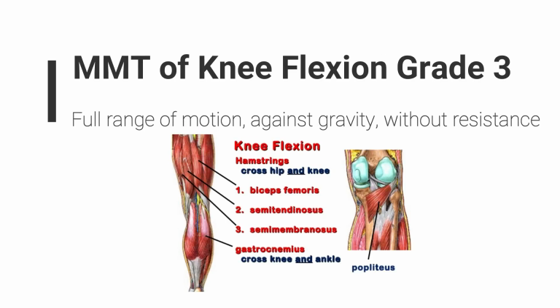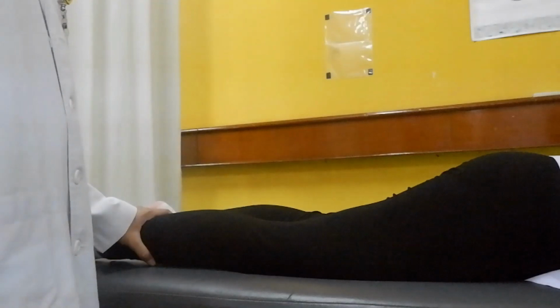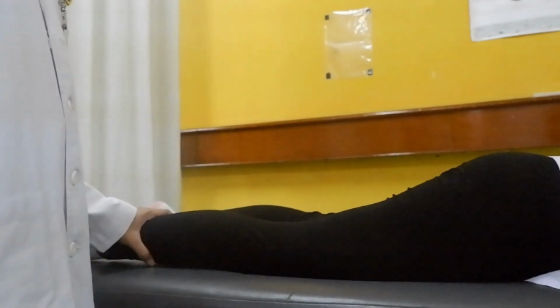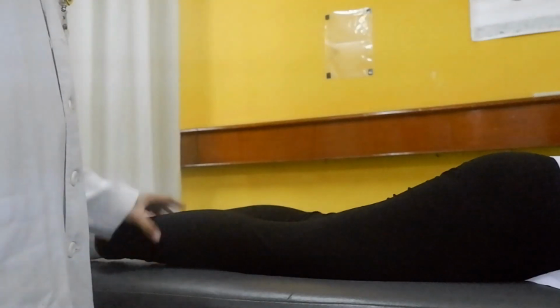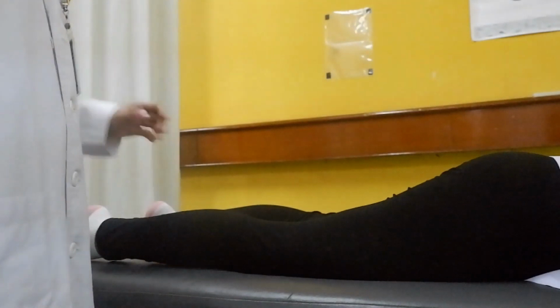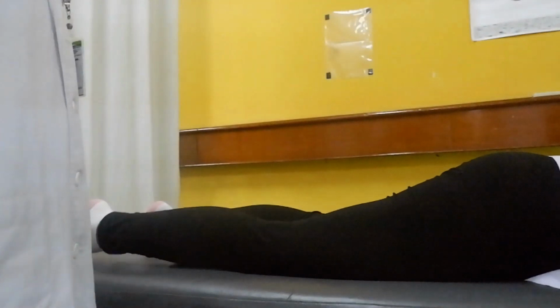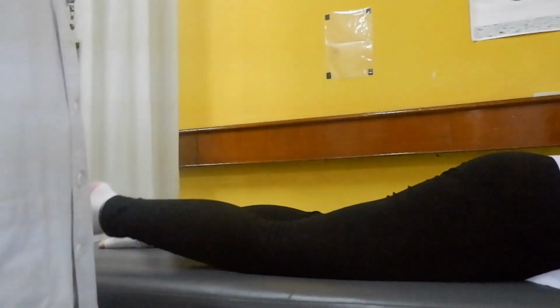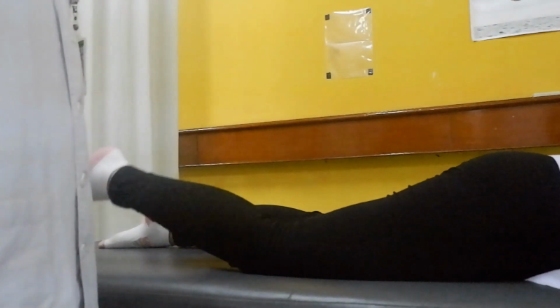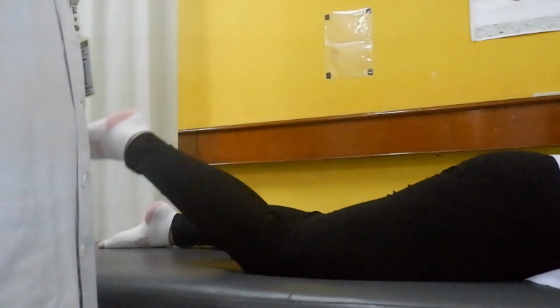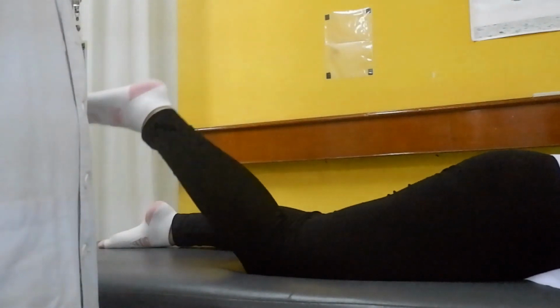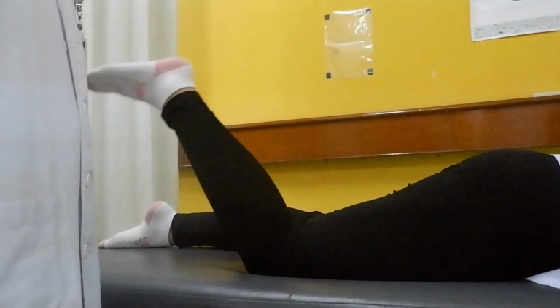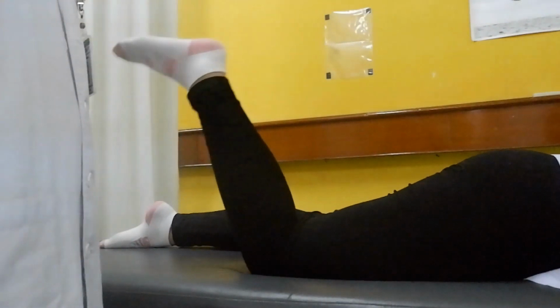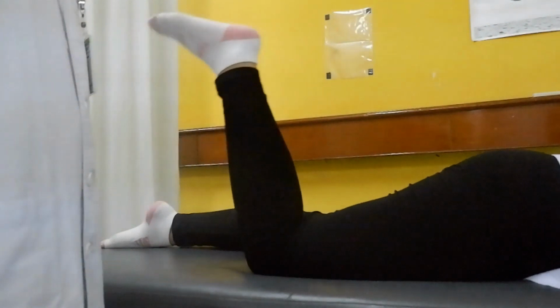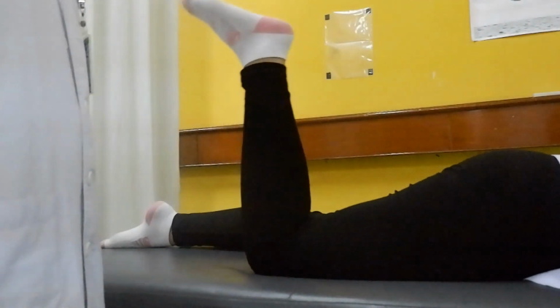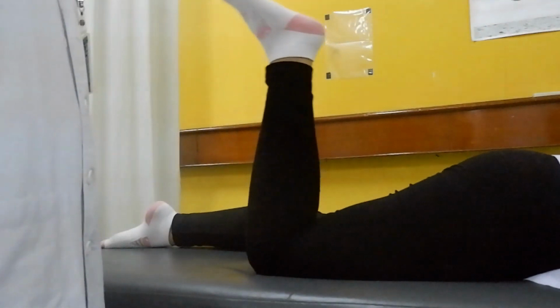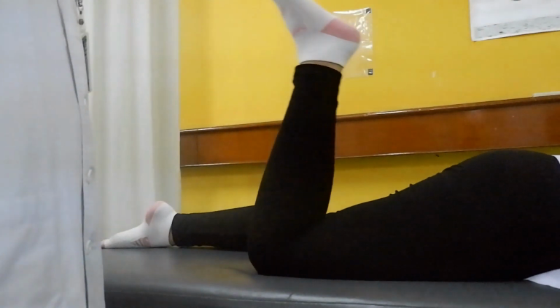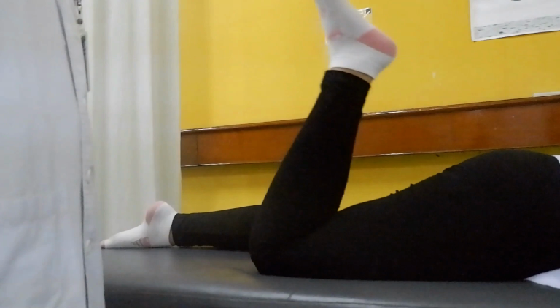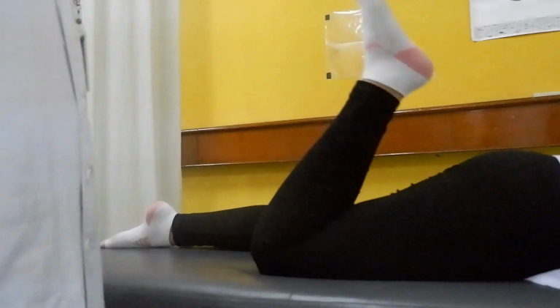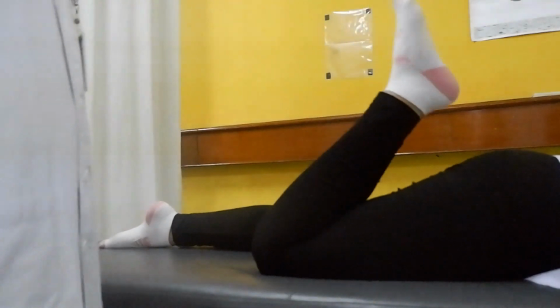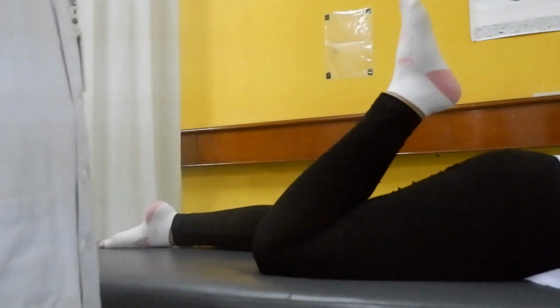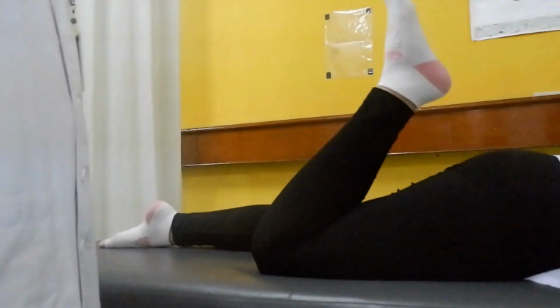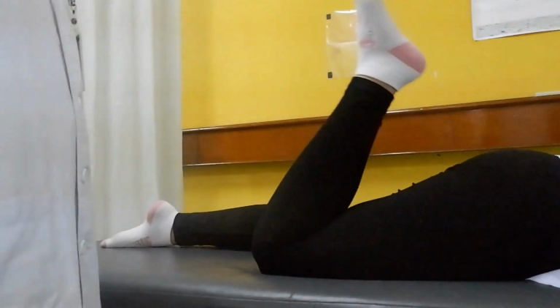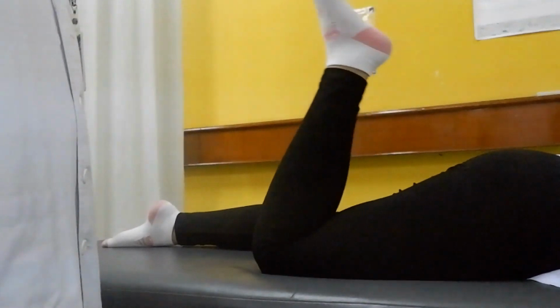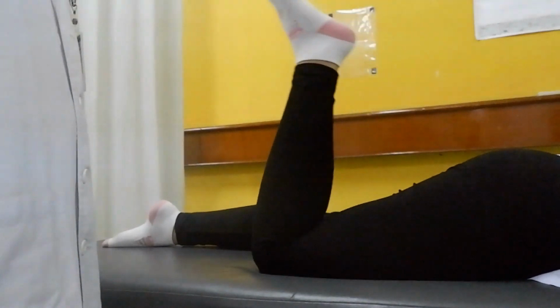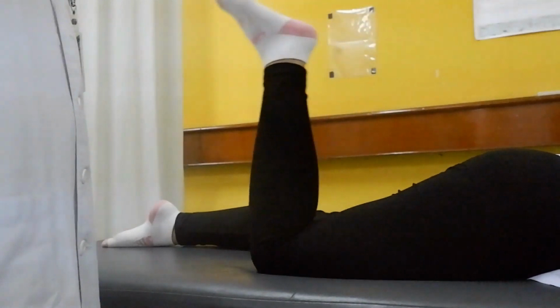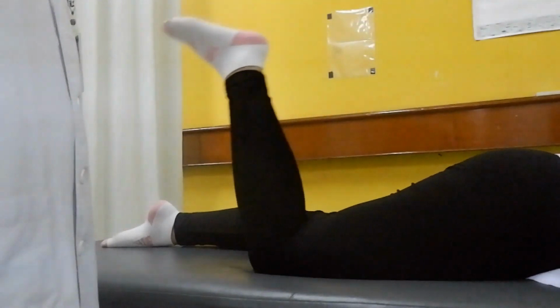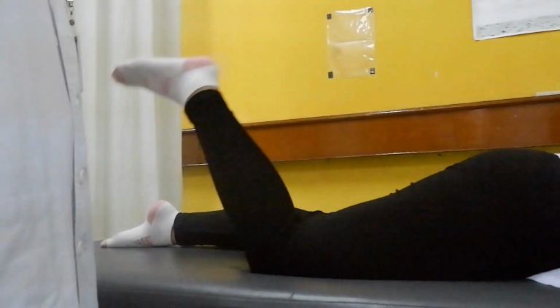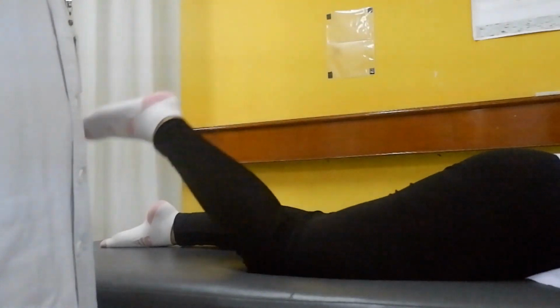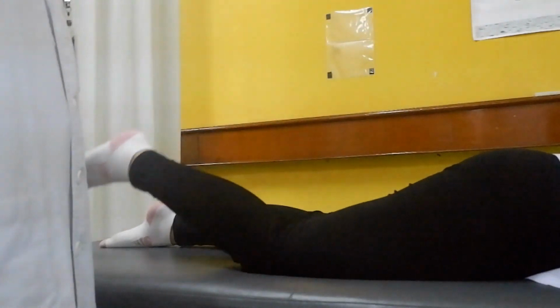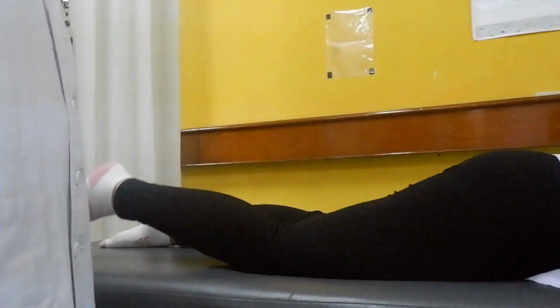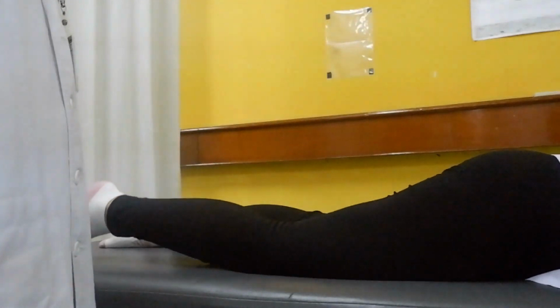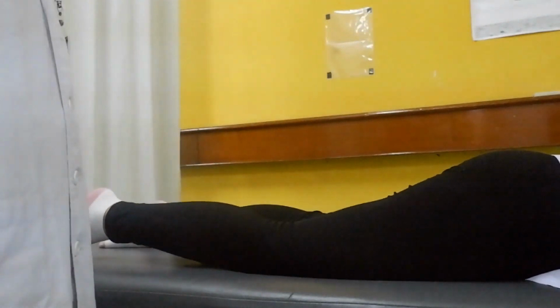Position of patient is lying prone. Ask patient to do maximum knee flexion.